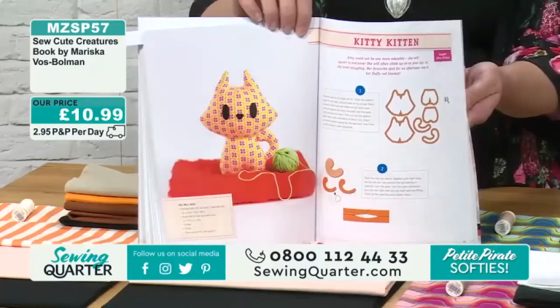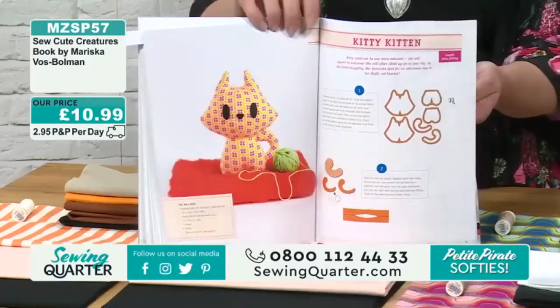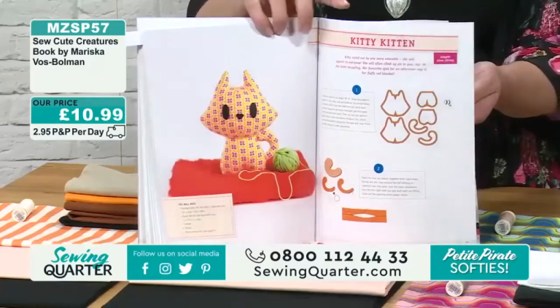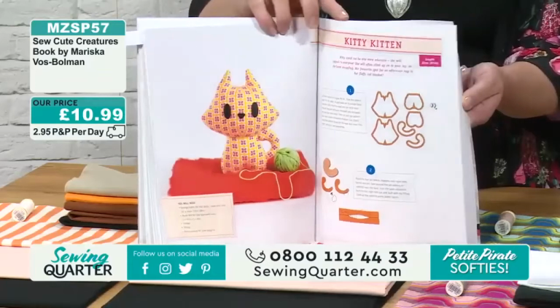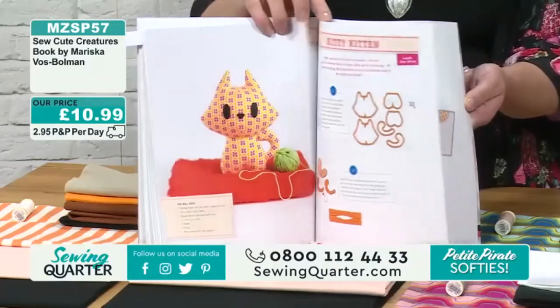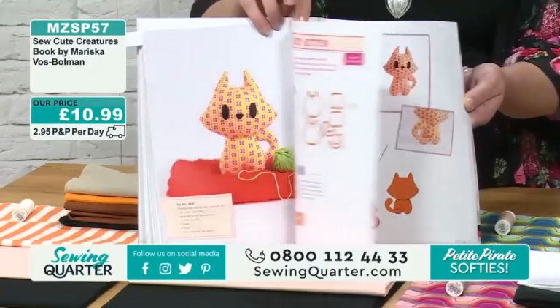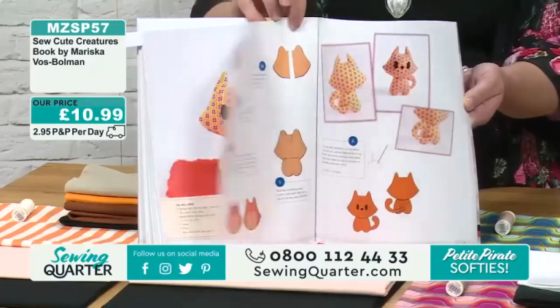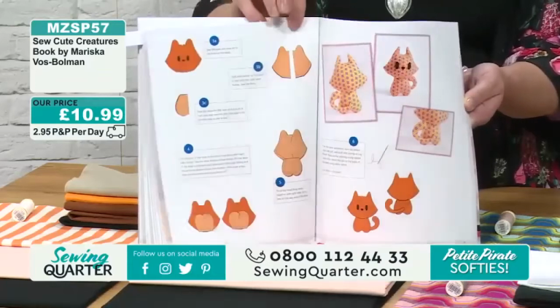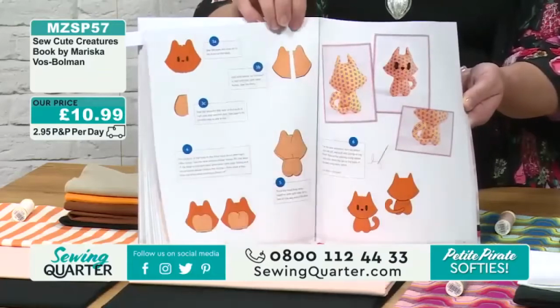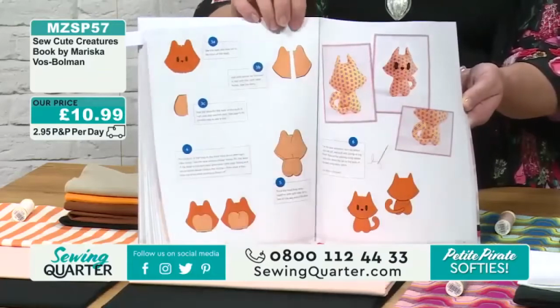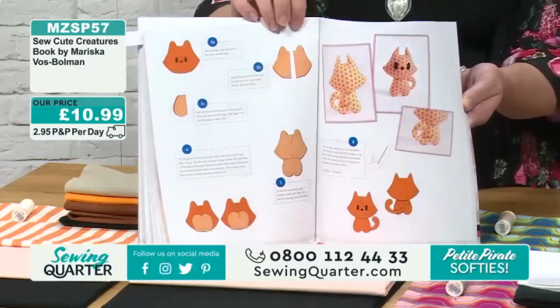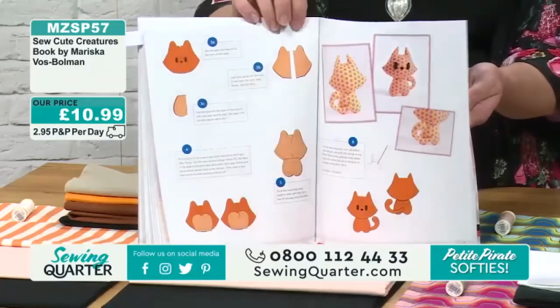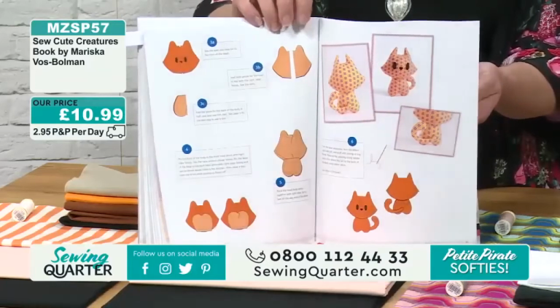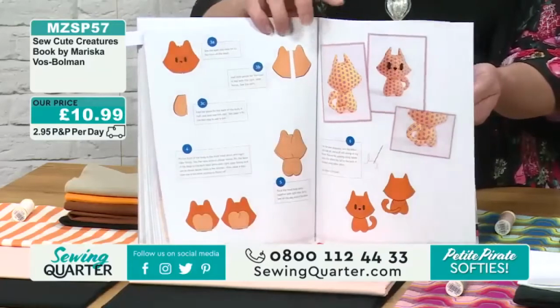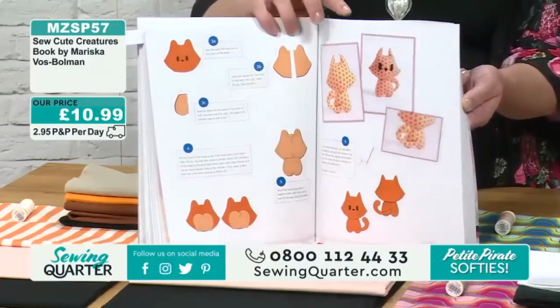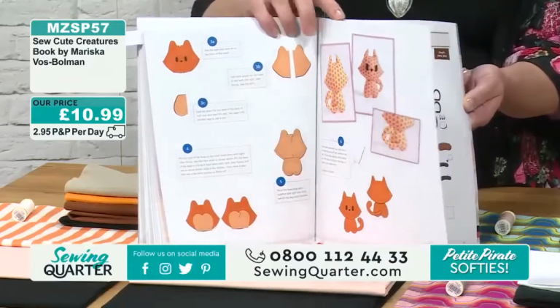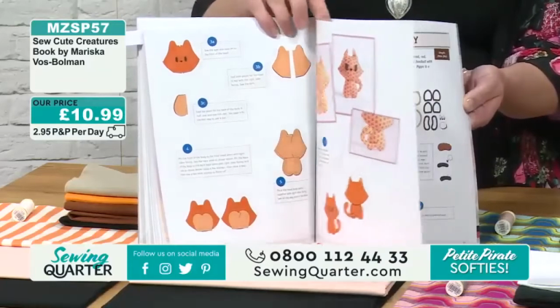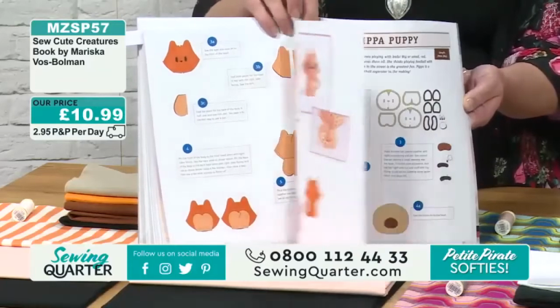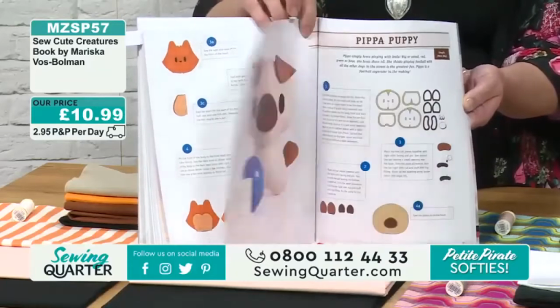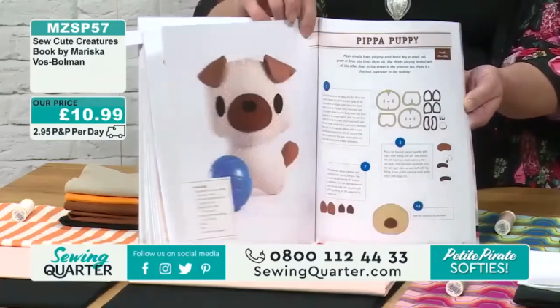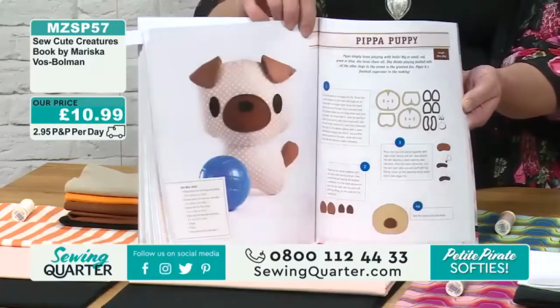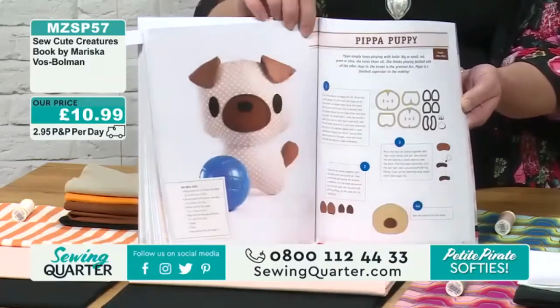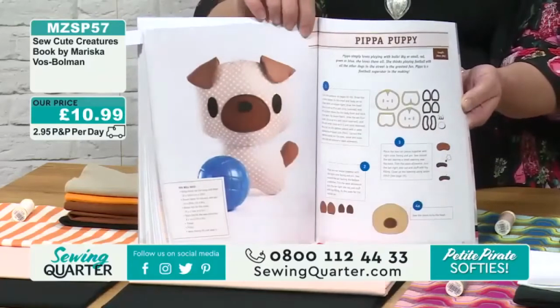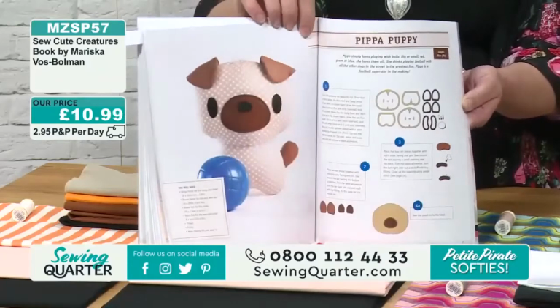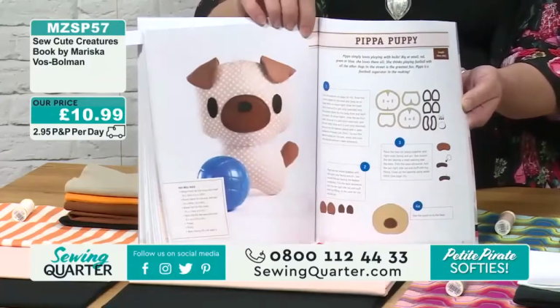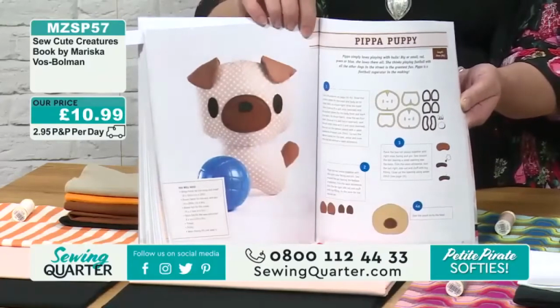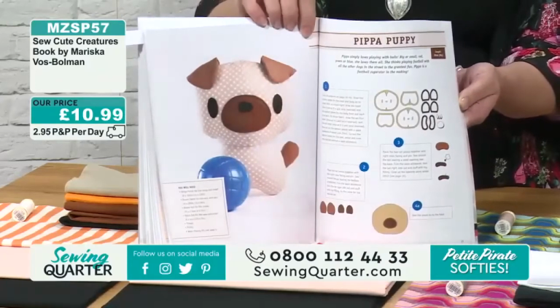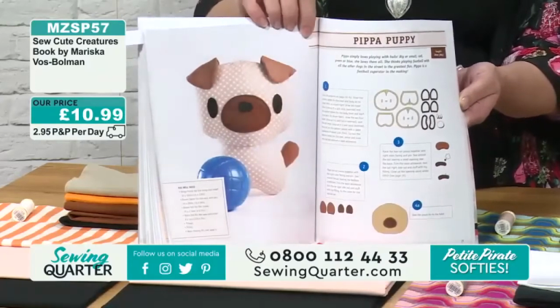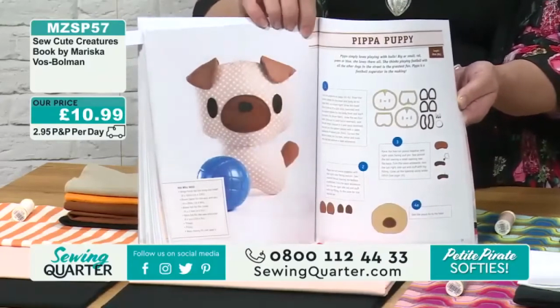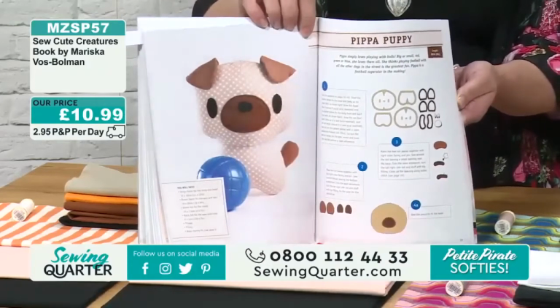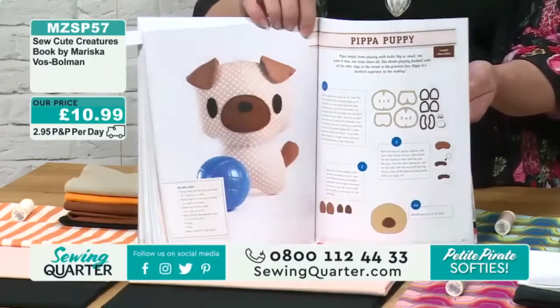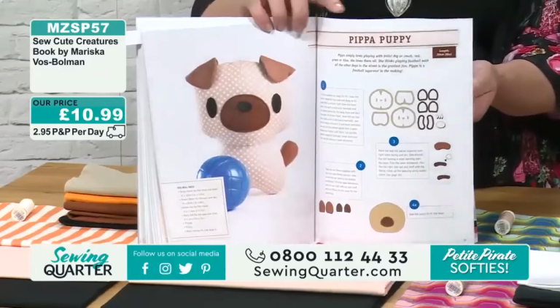There's your kitty kitten in there. You see, that feels very Japanese-y, doesn't it? Pippa Puppy.